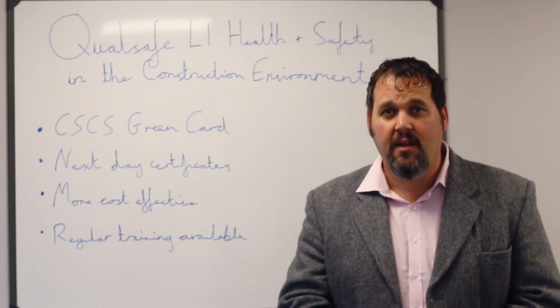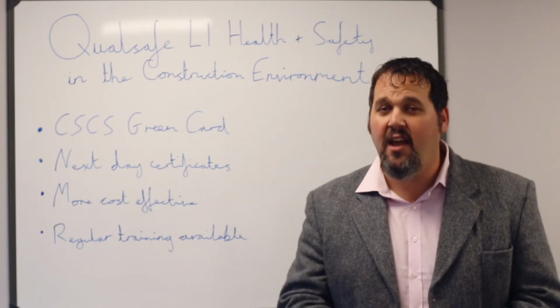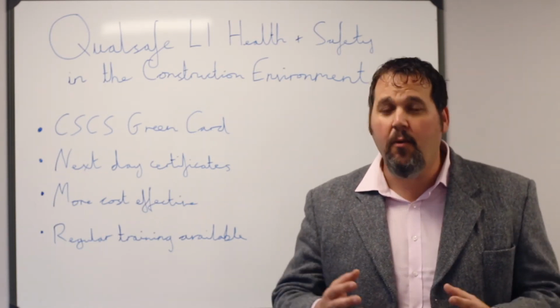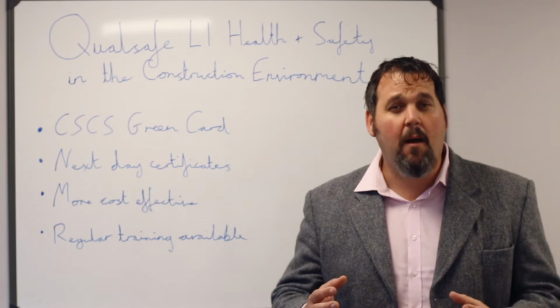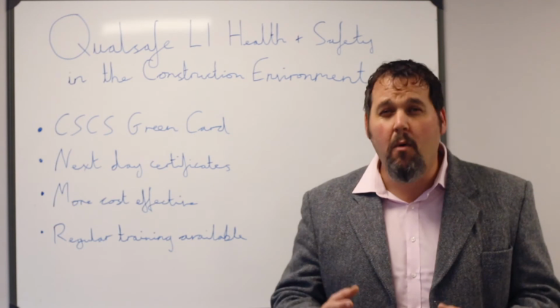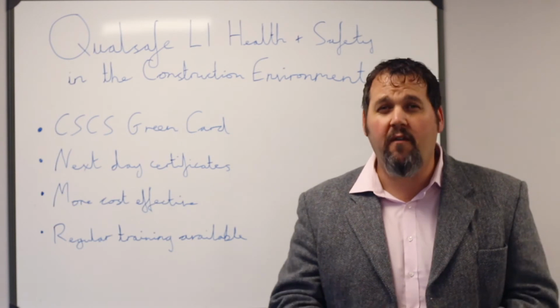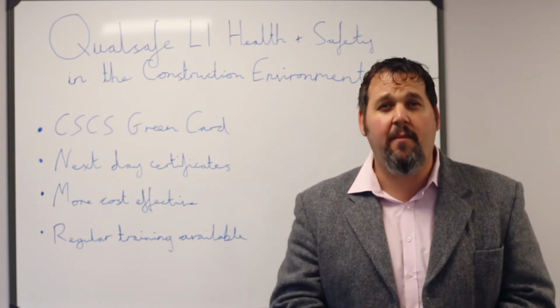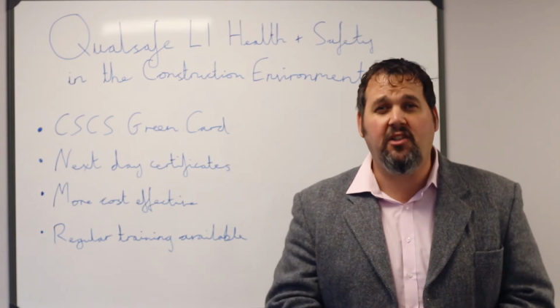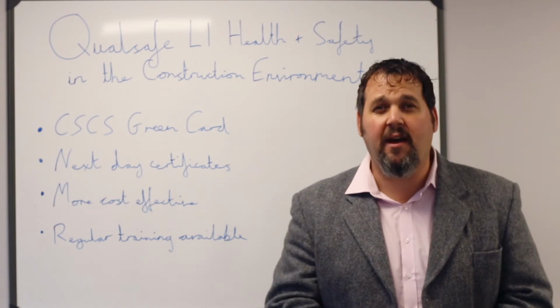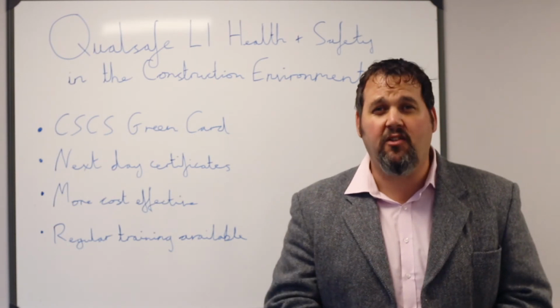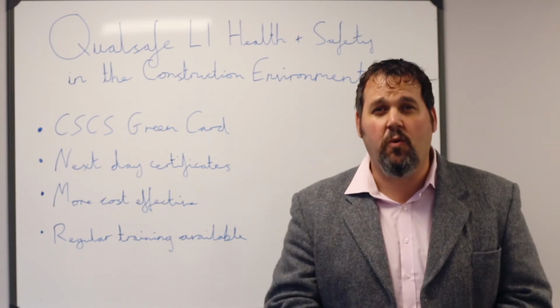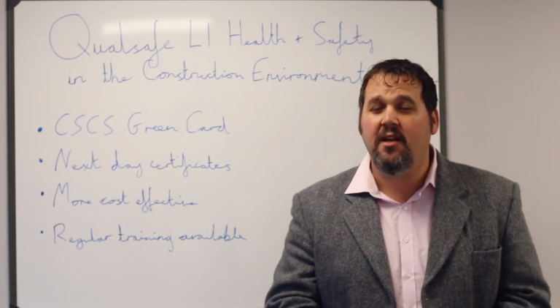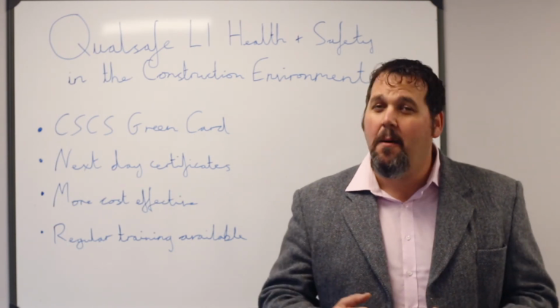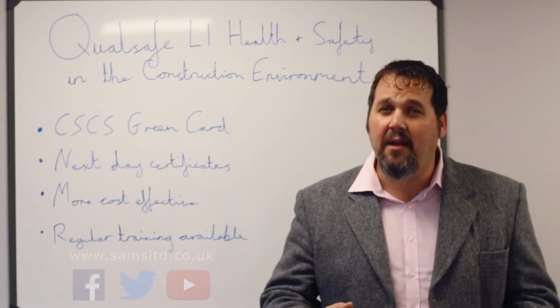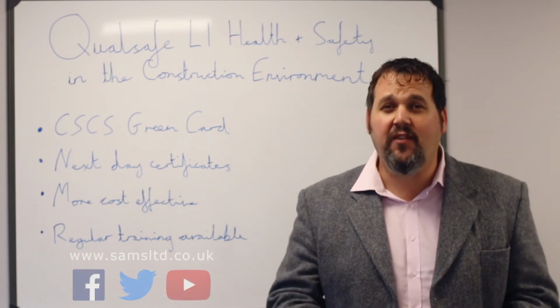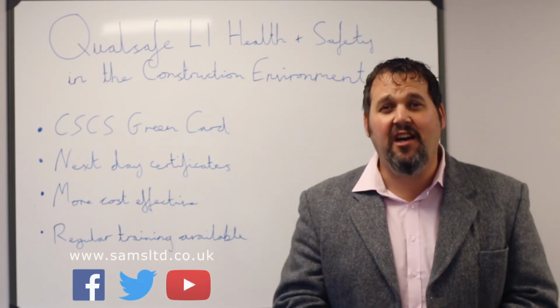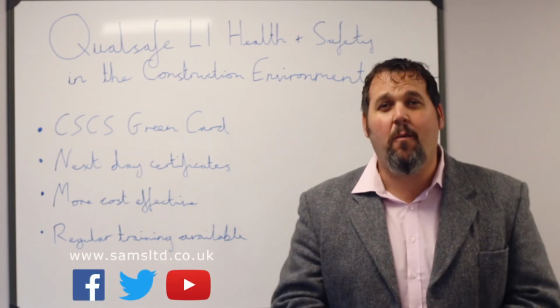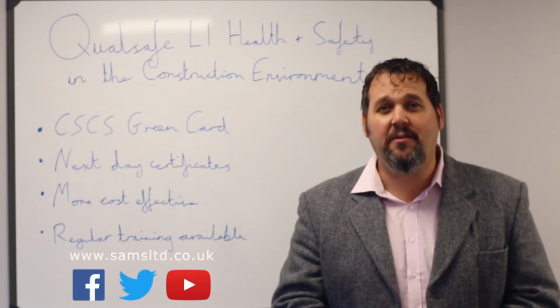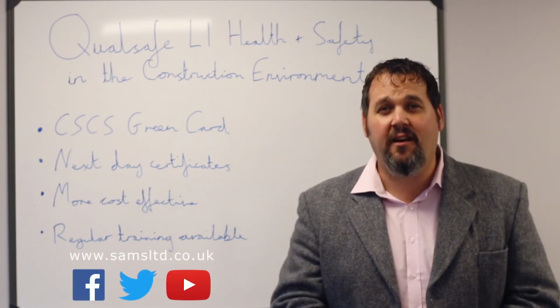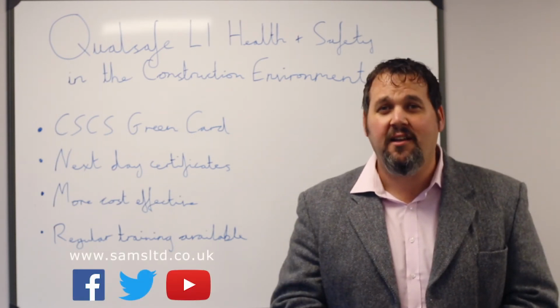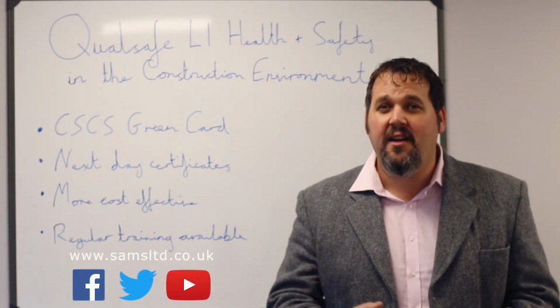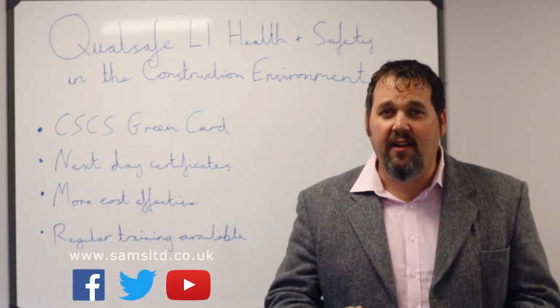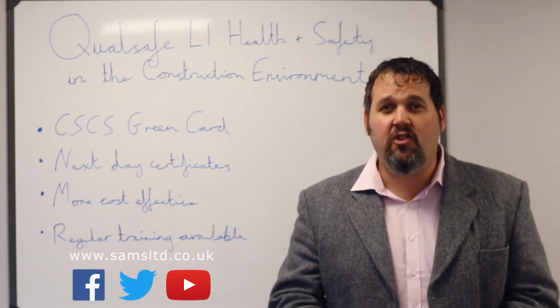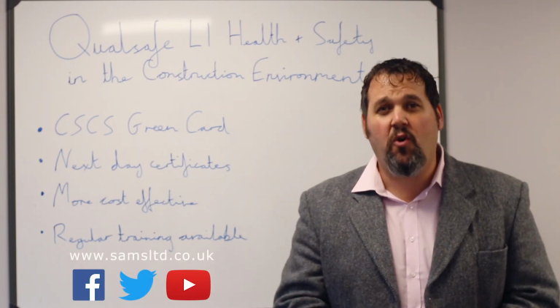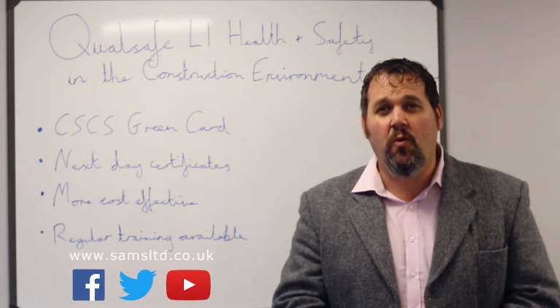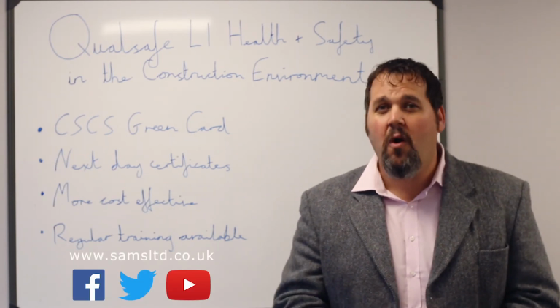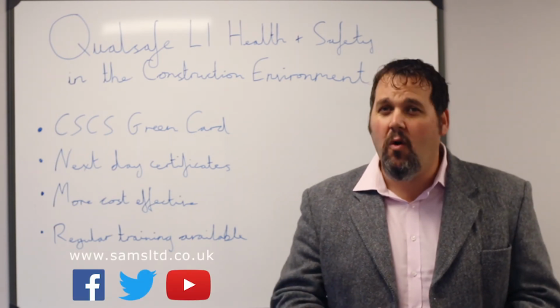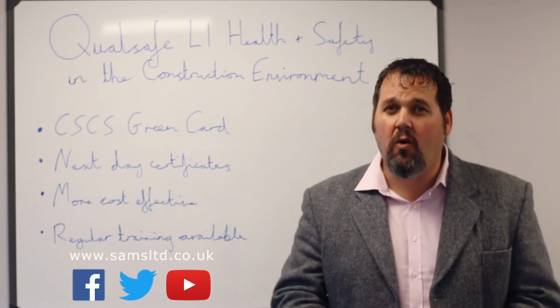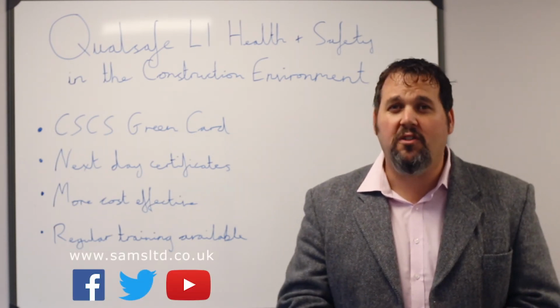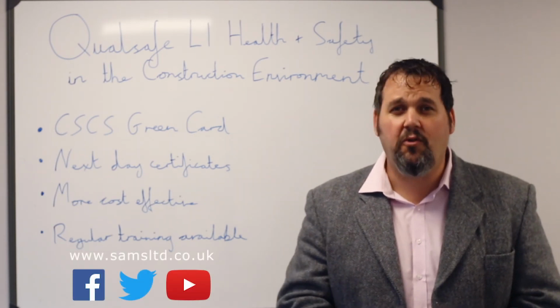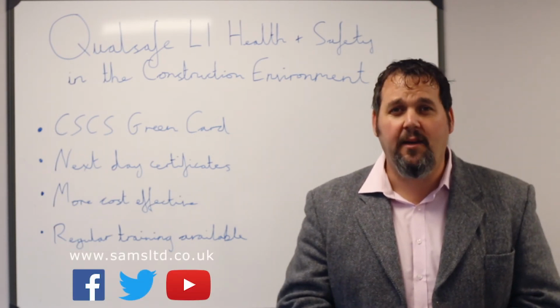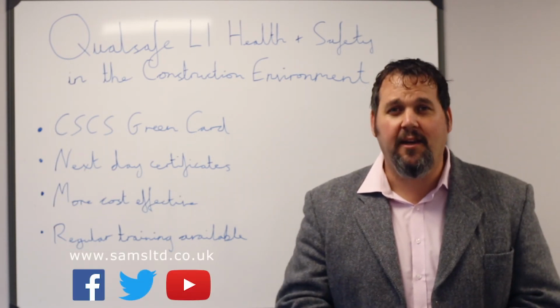If you would like more information about this course, please visit our website, give us a call, or look on social media.